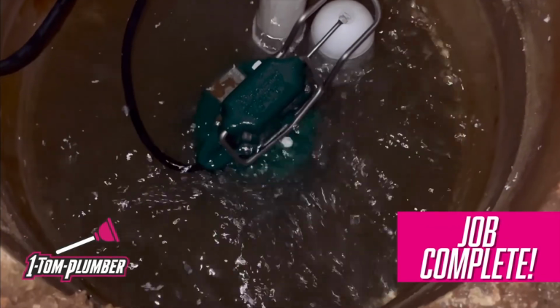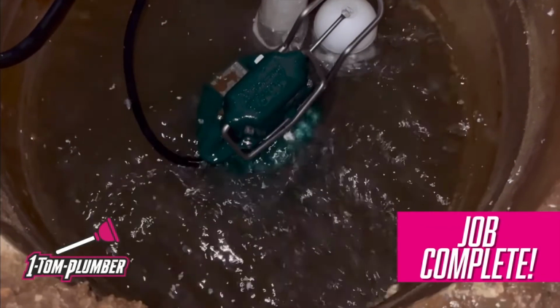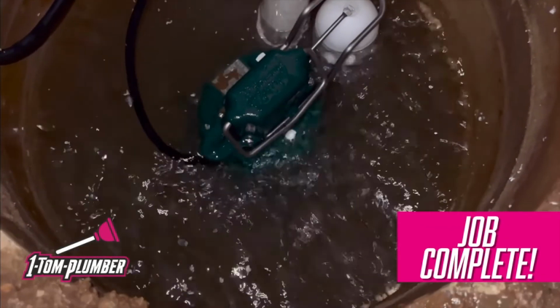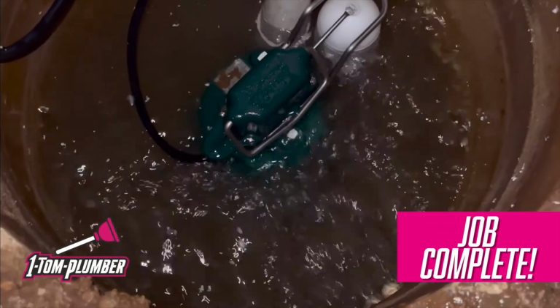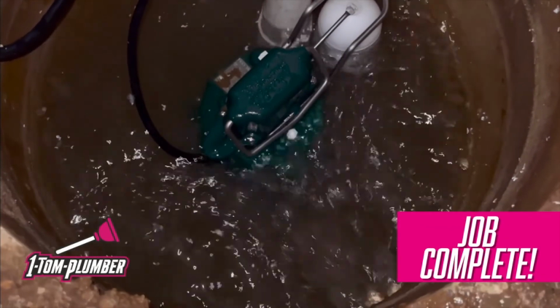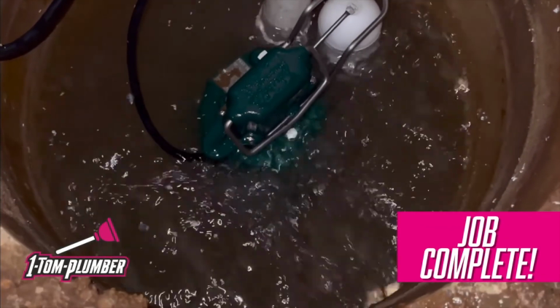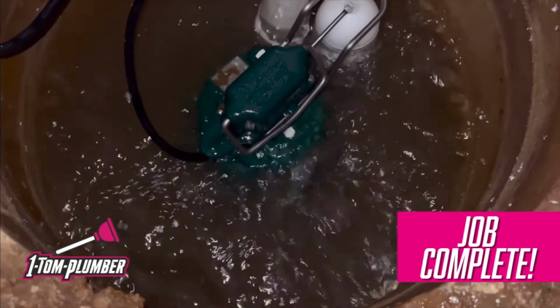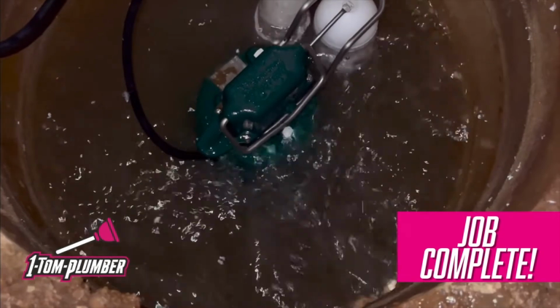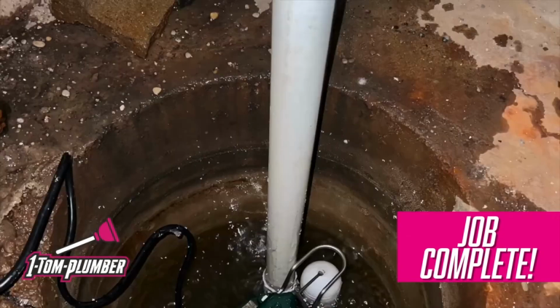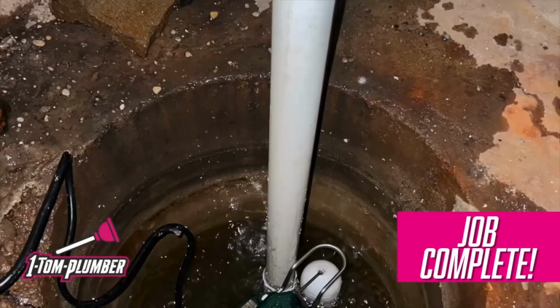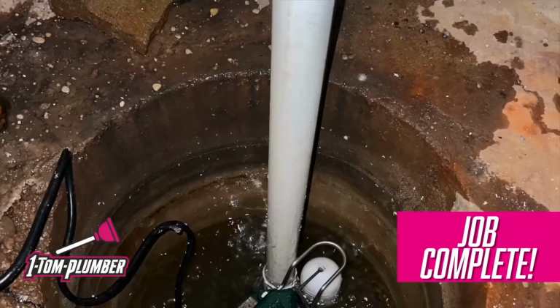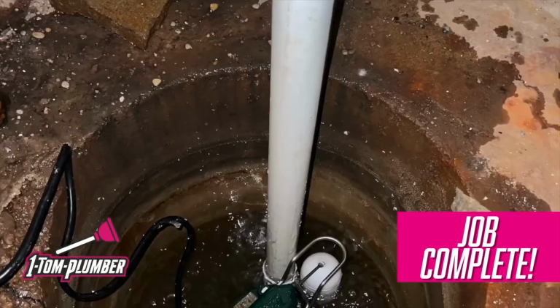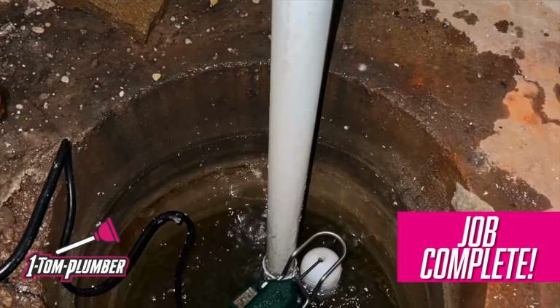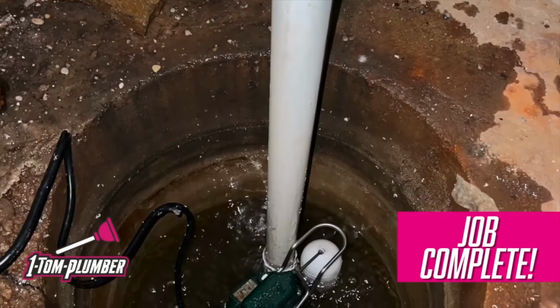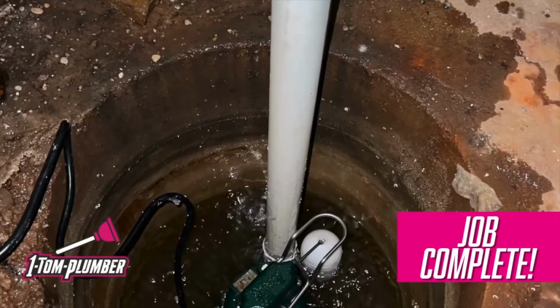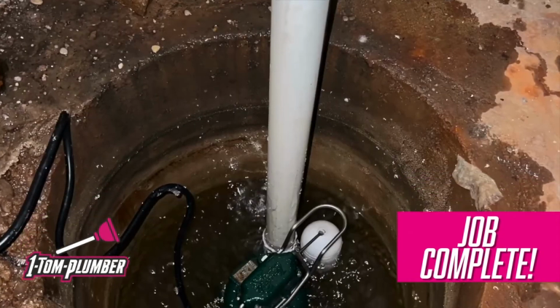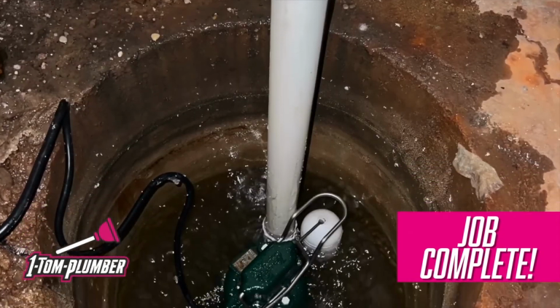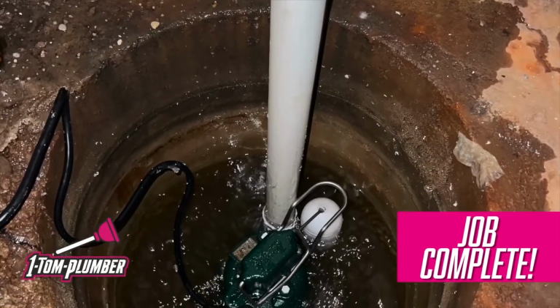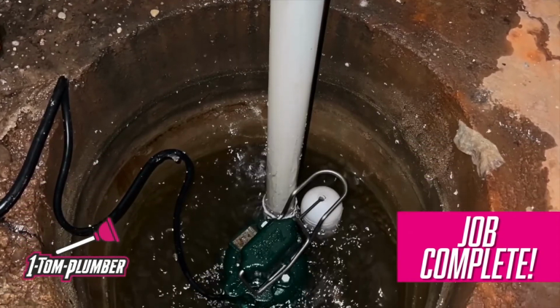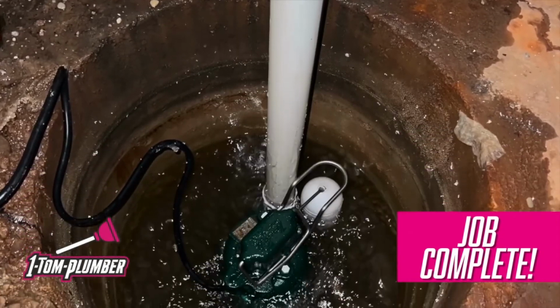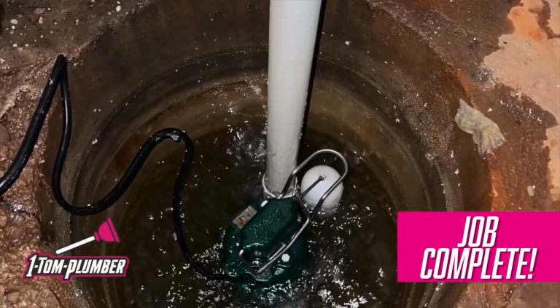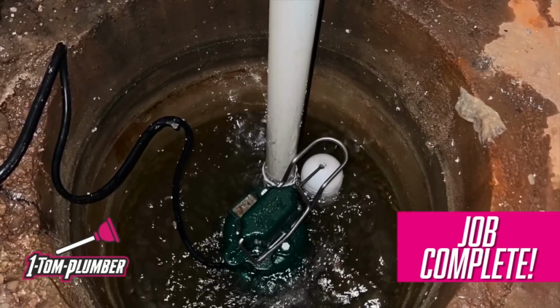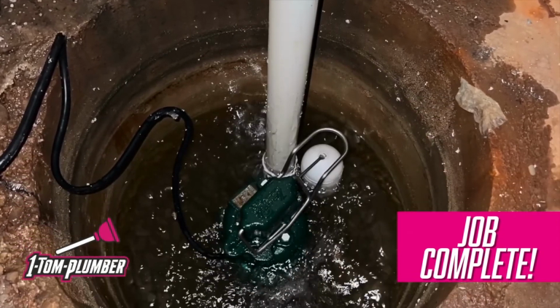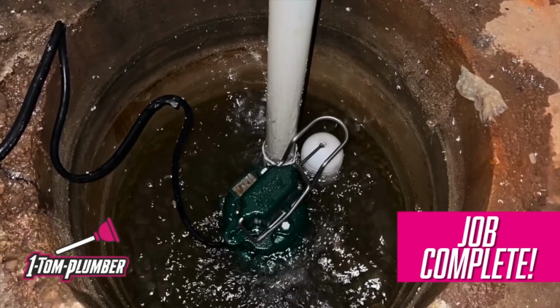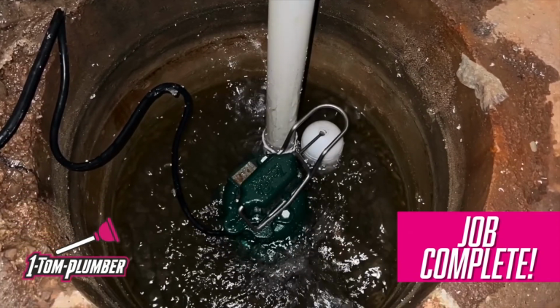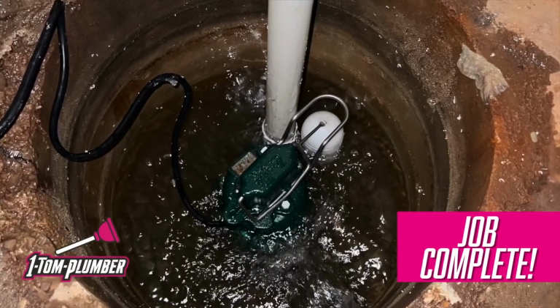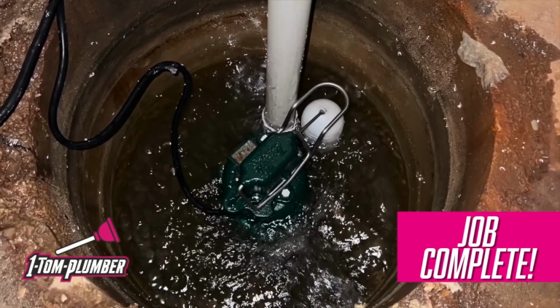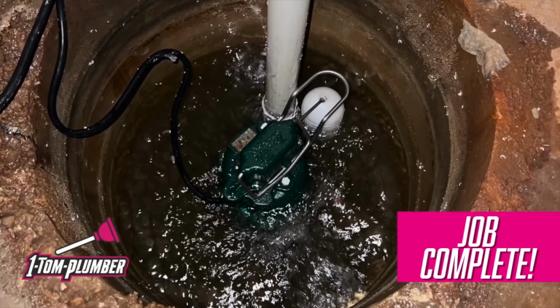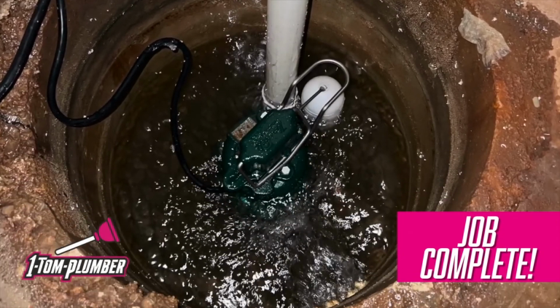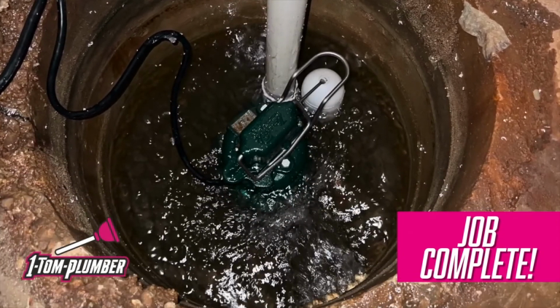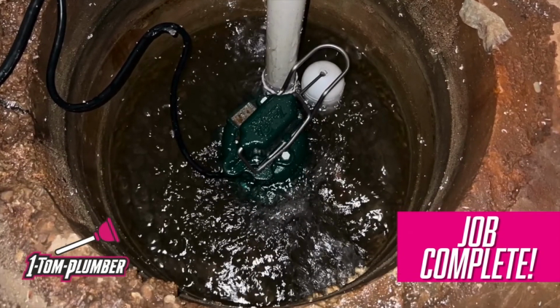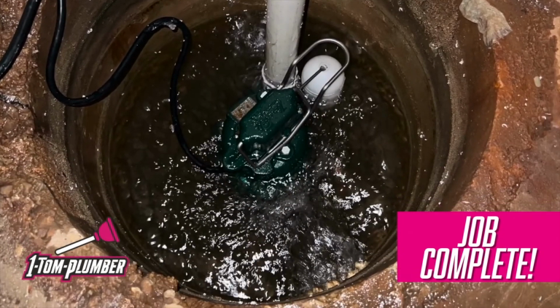The sump pump is running properly, so the job is now complete. Here are some final pictures.